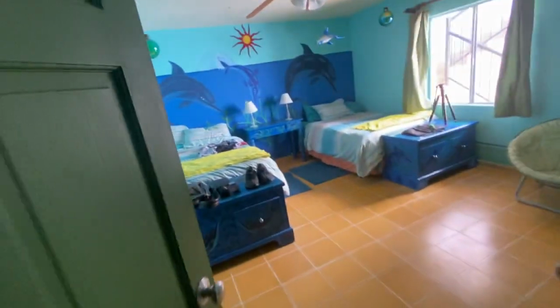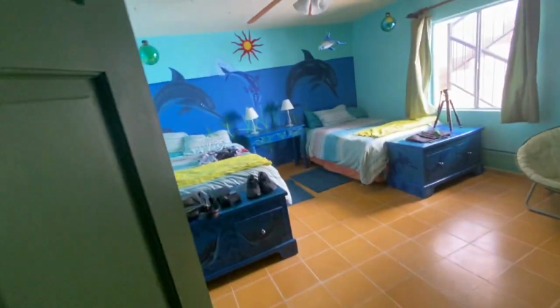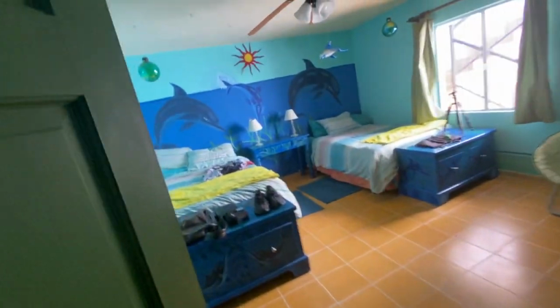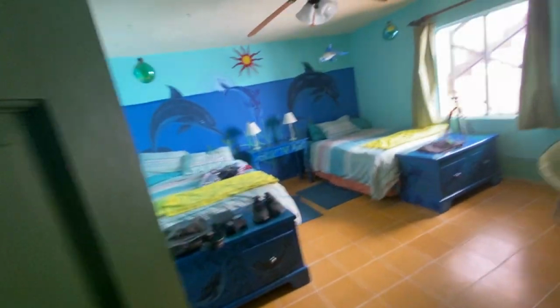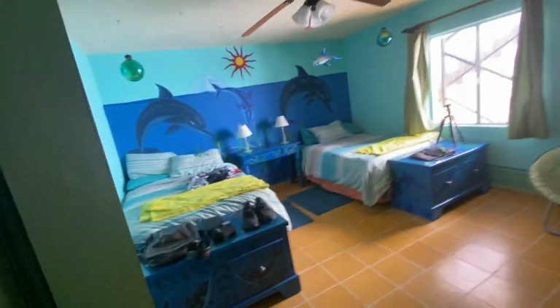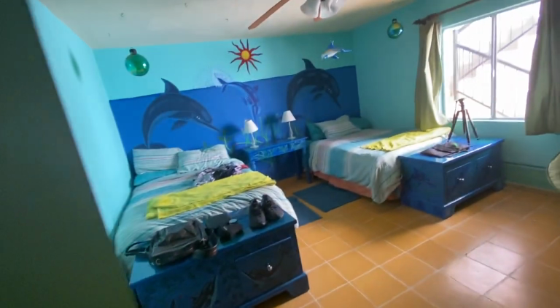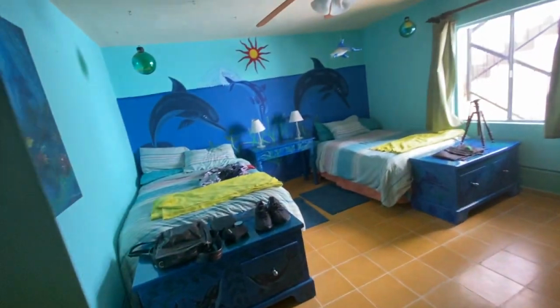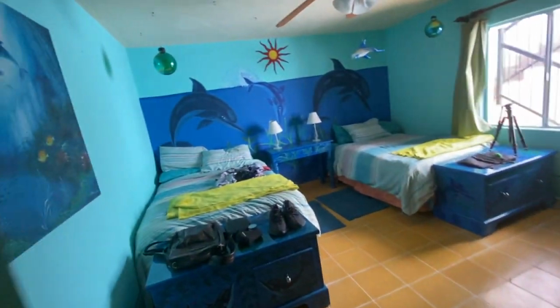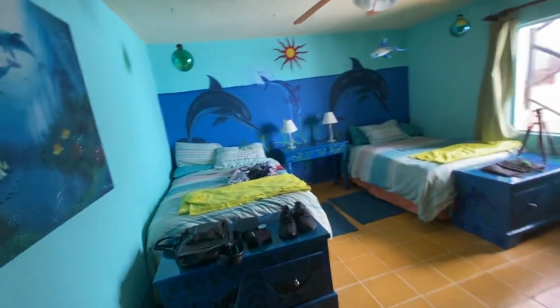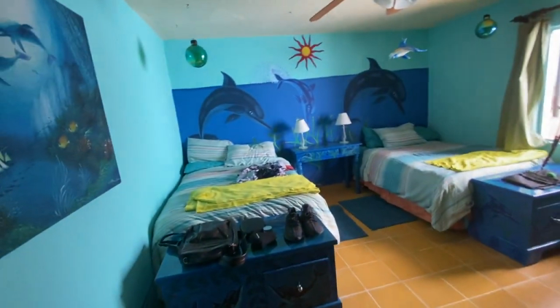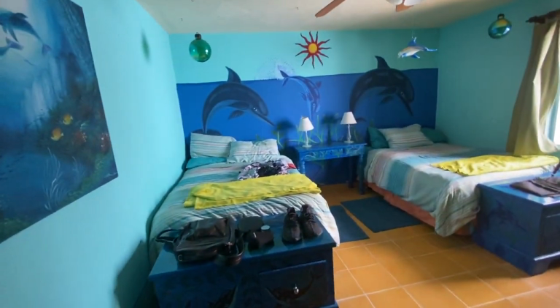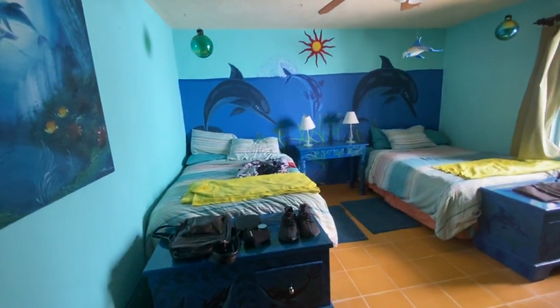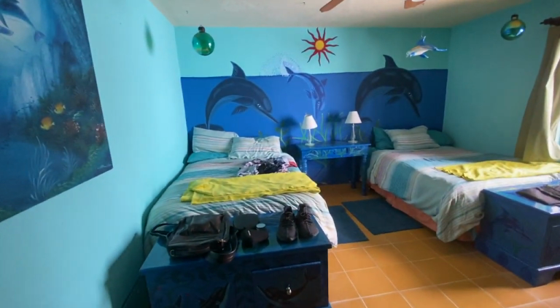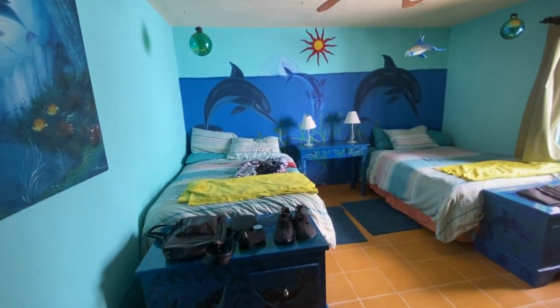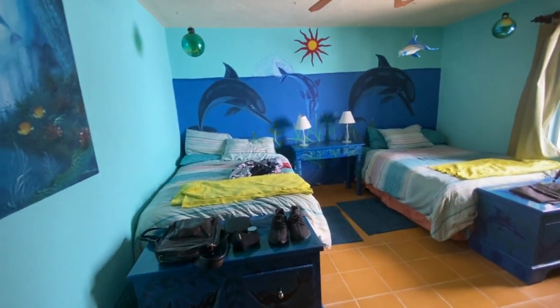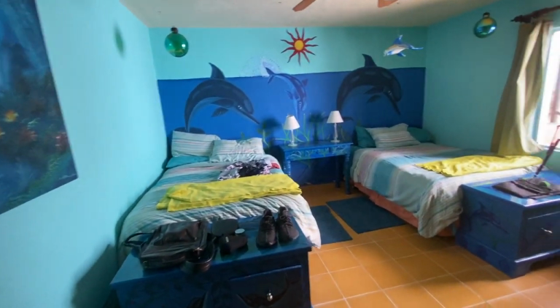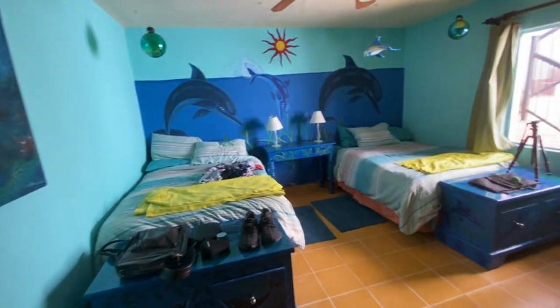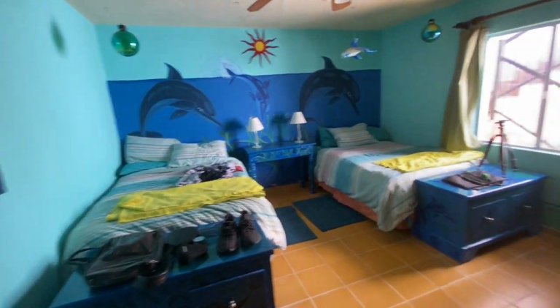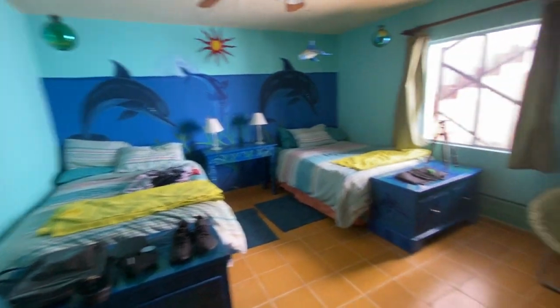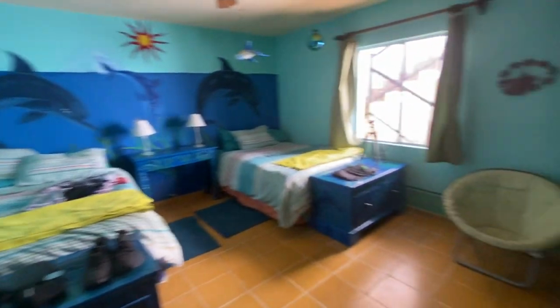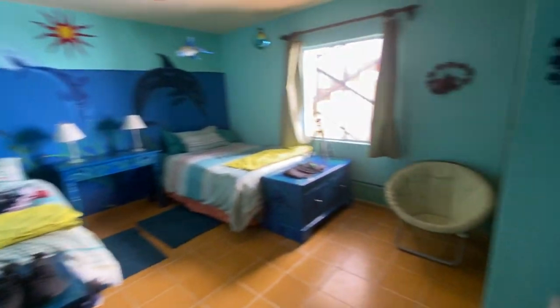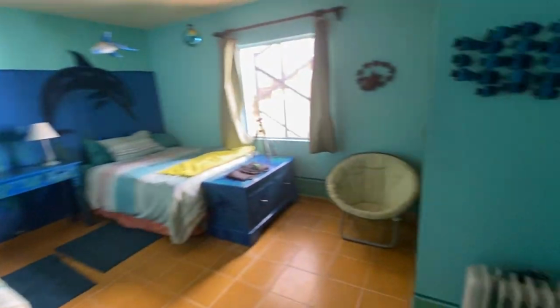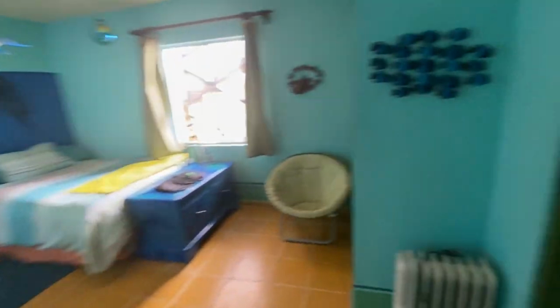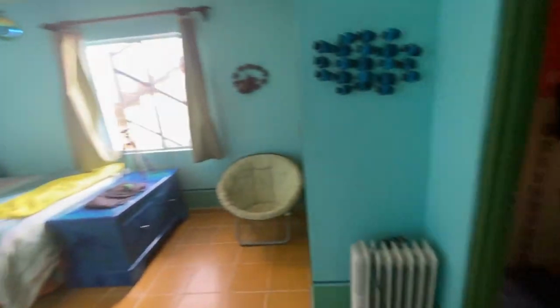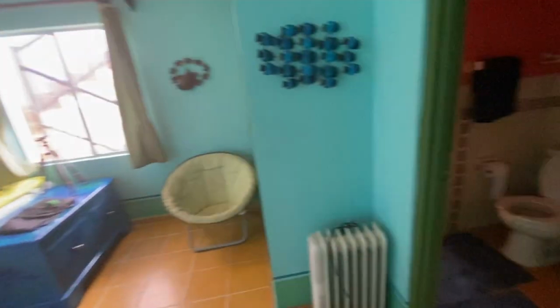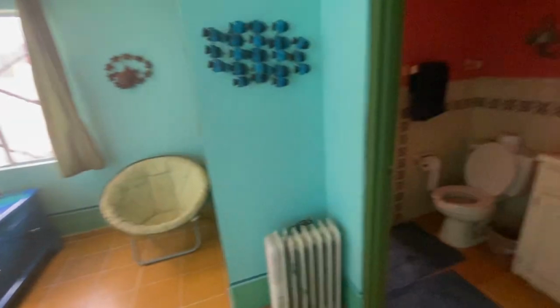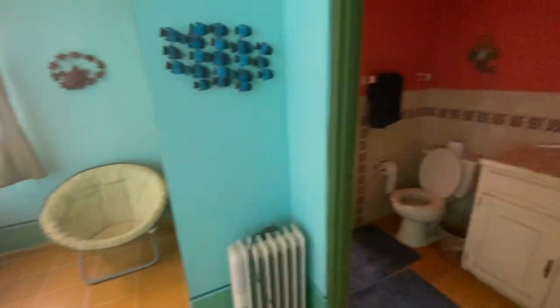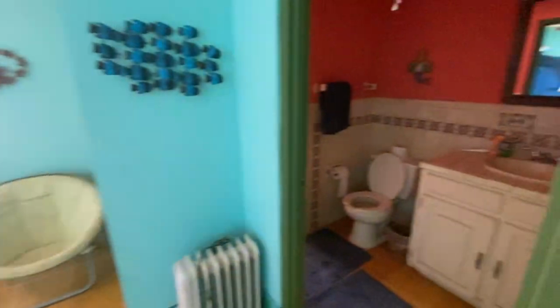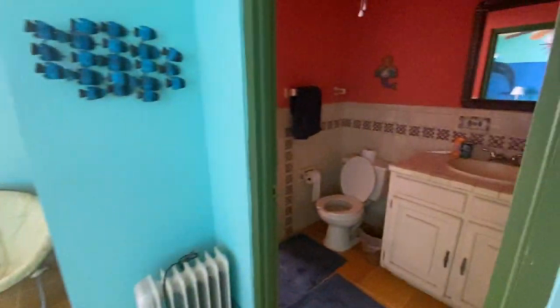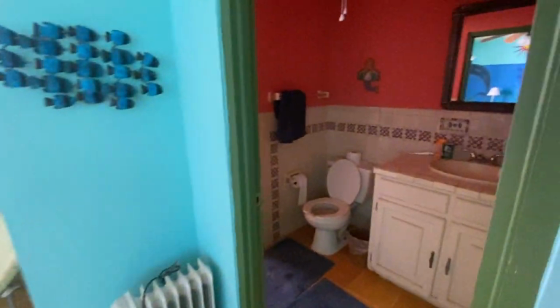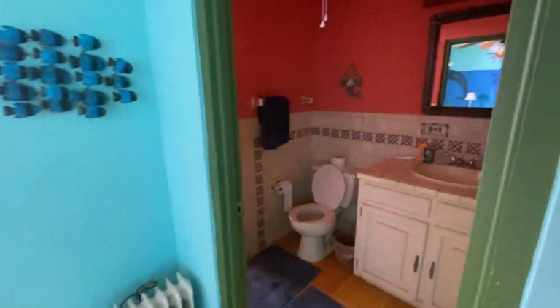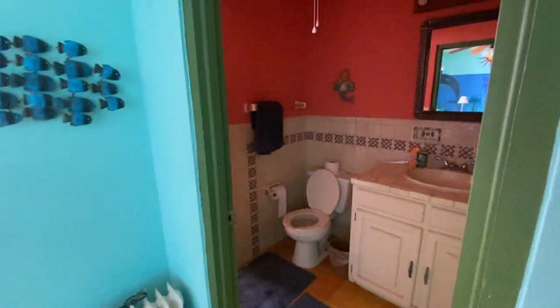And this is the fourth bedroom. It also has its own bath.